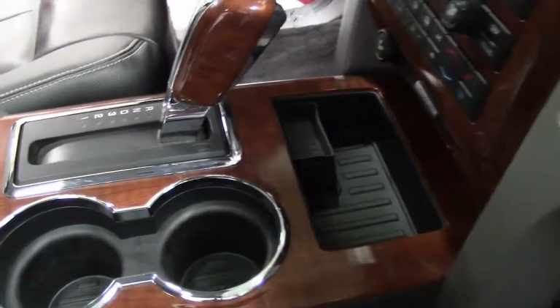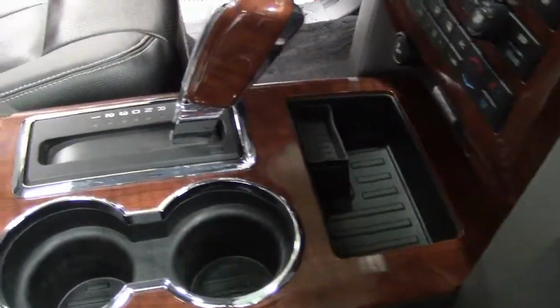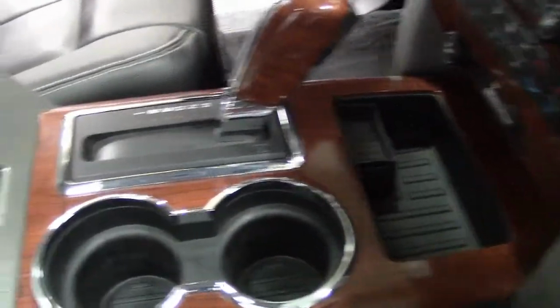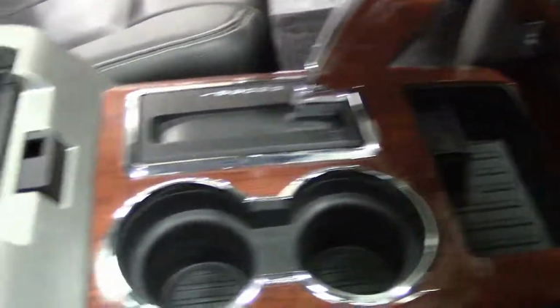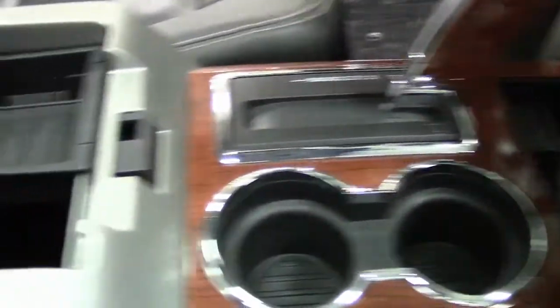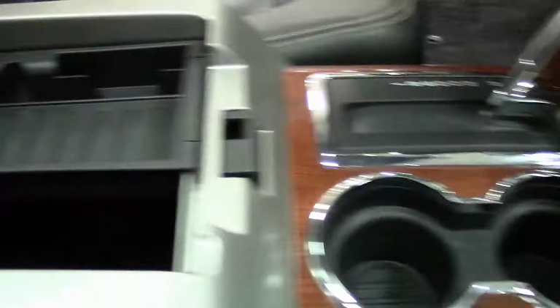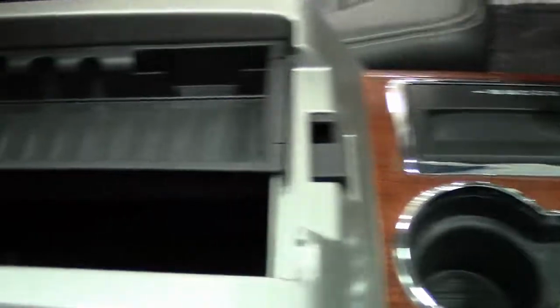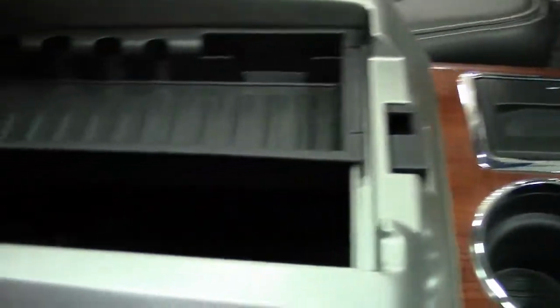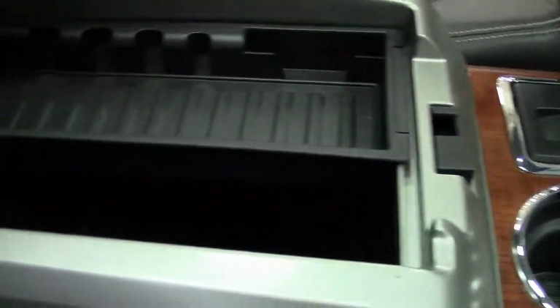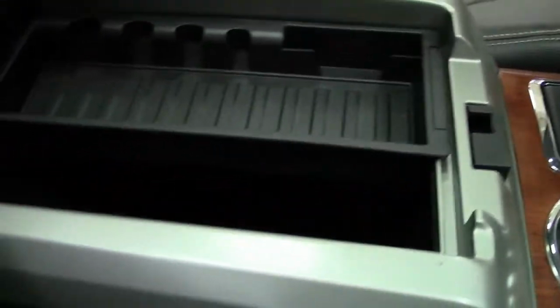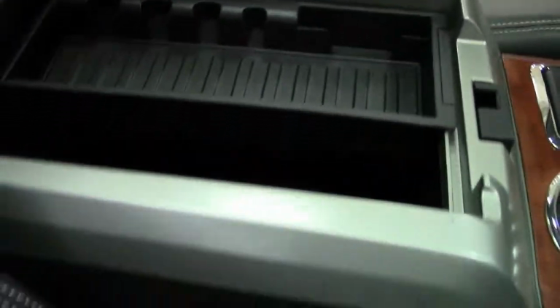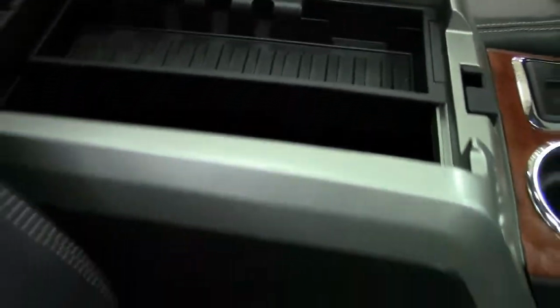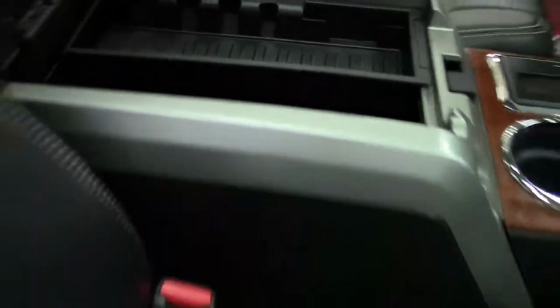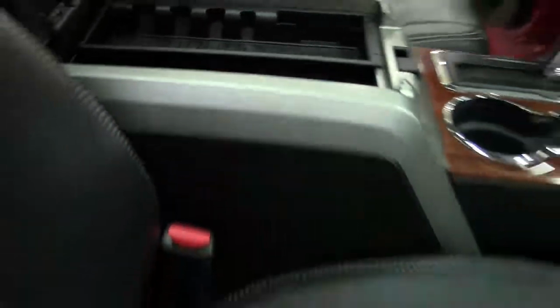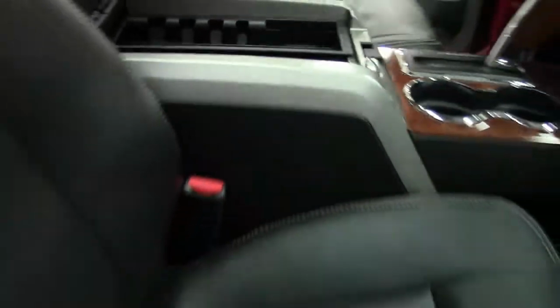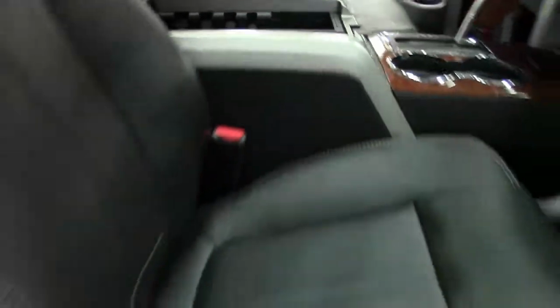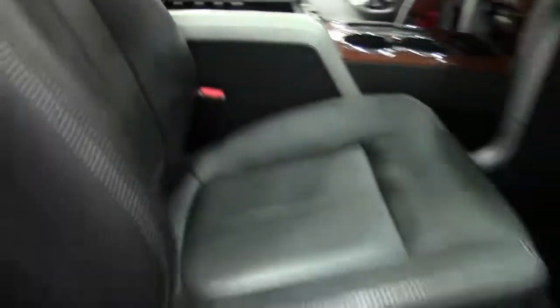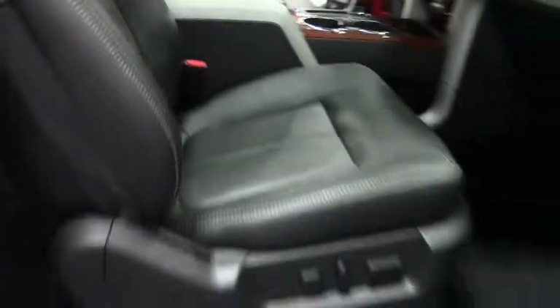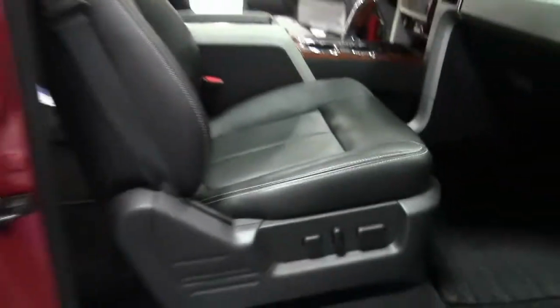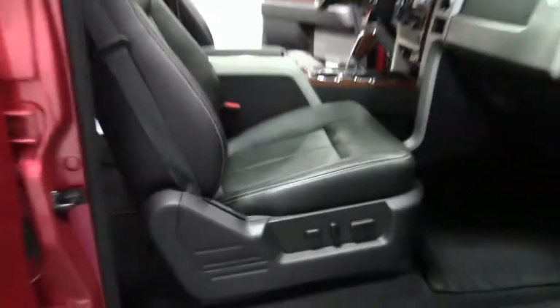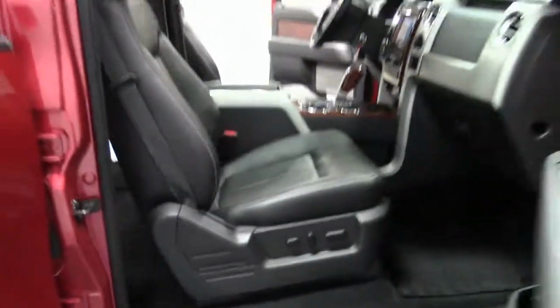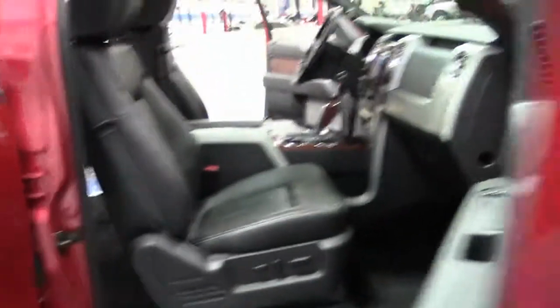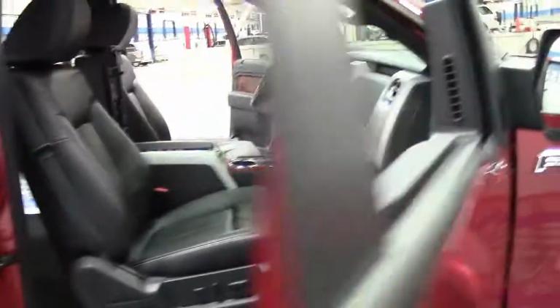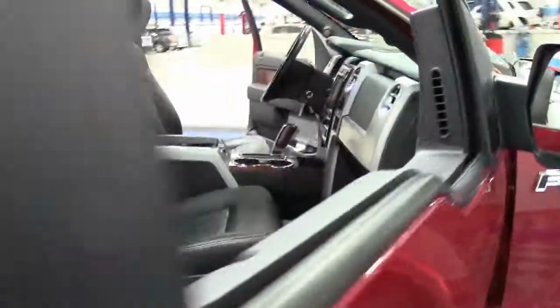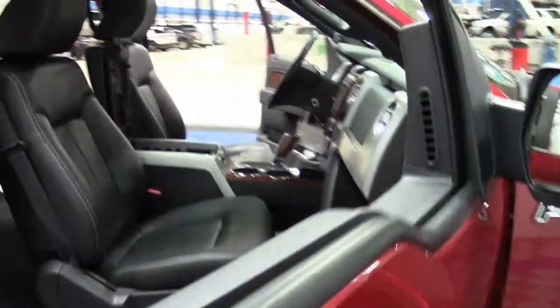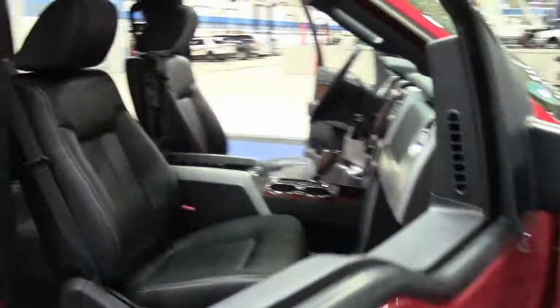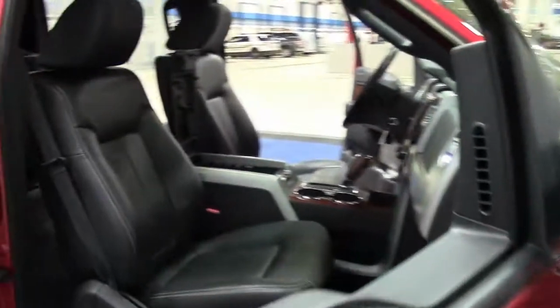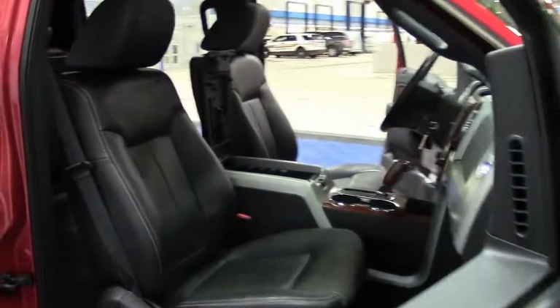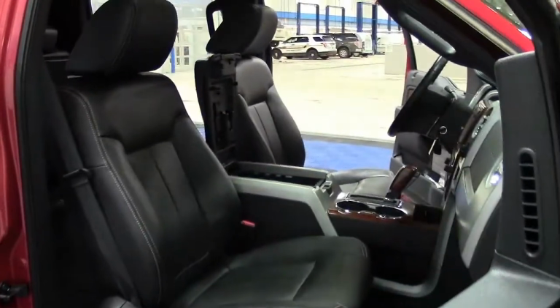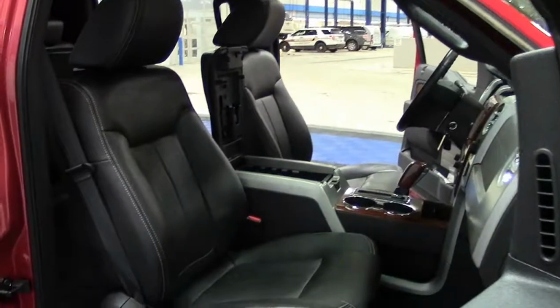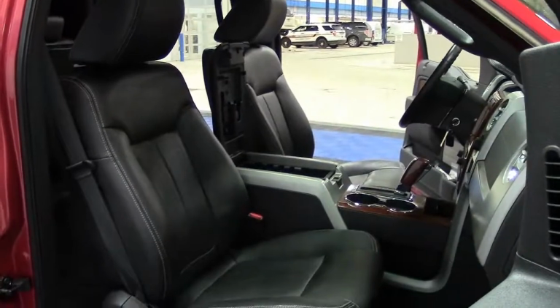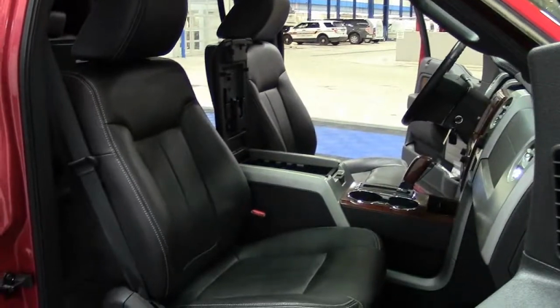The F-150 can carry a payload of over 3,000 pounds and tow over 11,000 pounds. Very impressive.